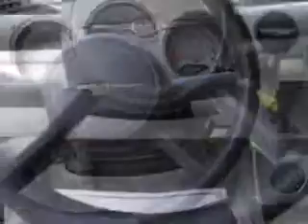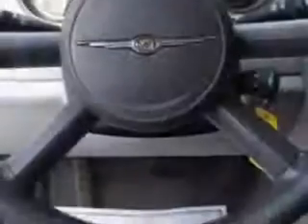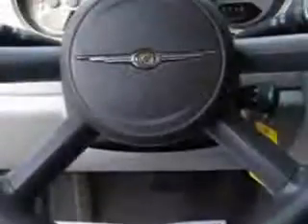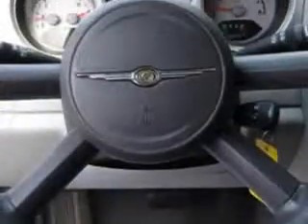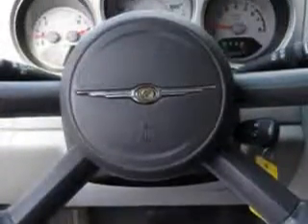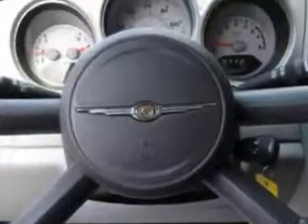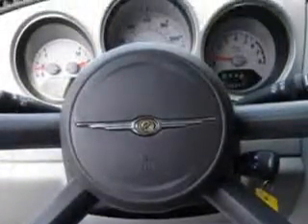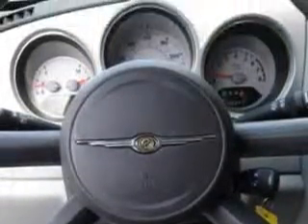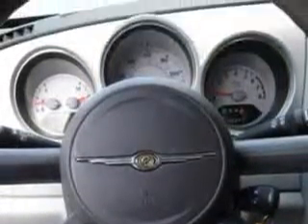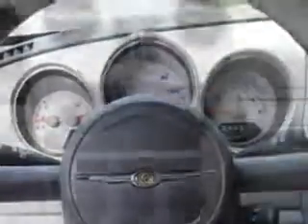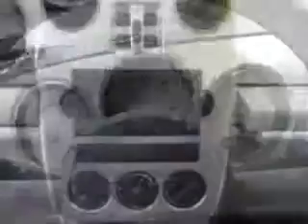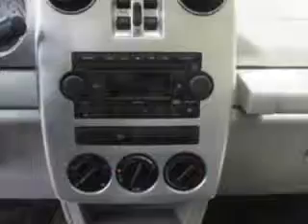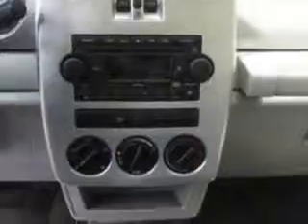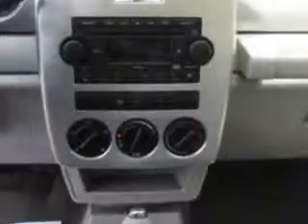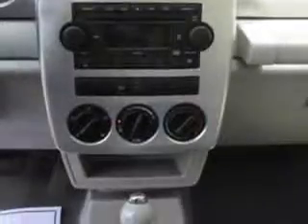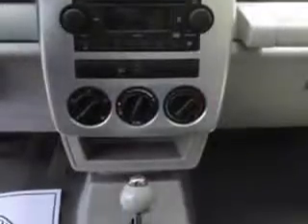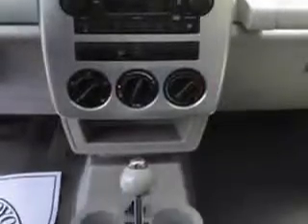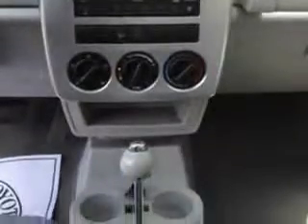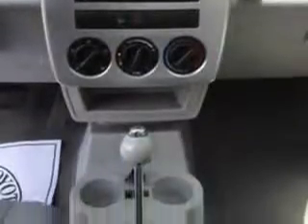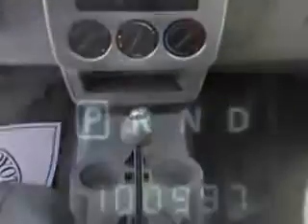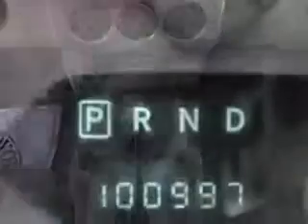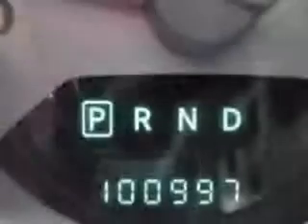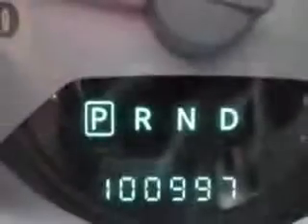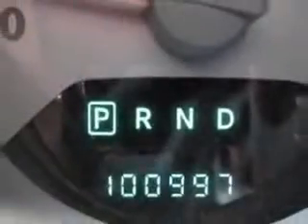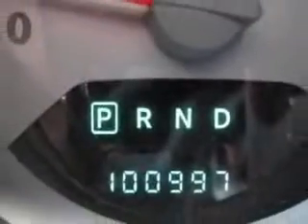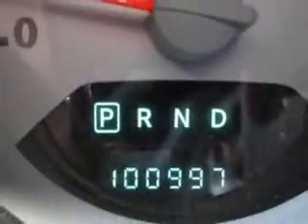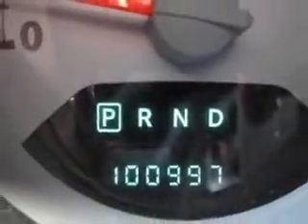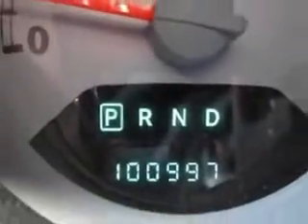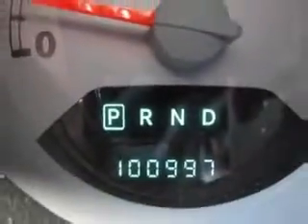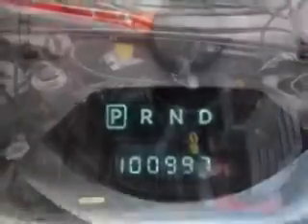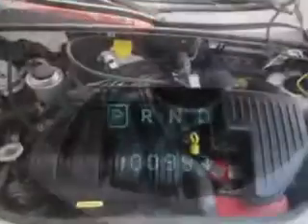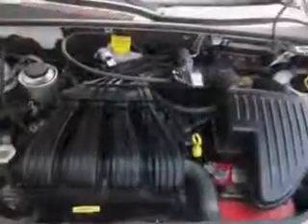Enjoy the drive and have peace of mind in this 2009 Chrysler PT Cruiser. See us at Vann York Toyota today.